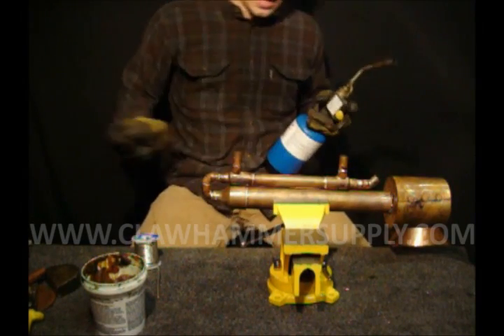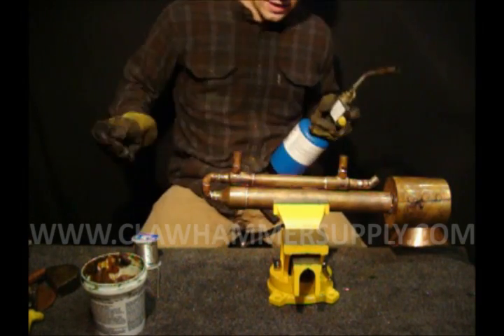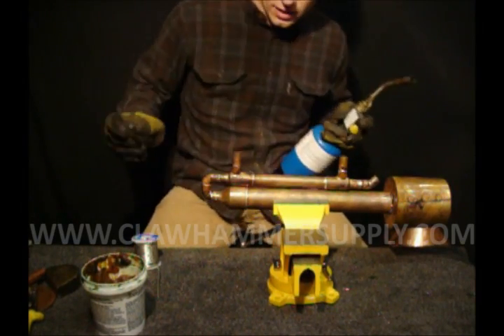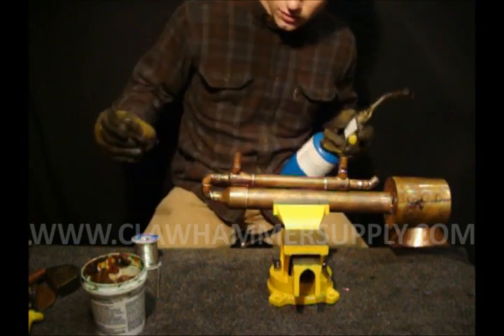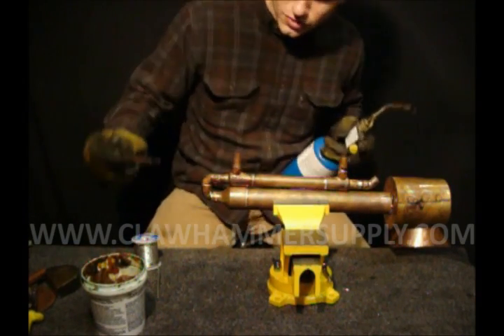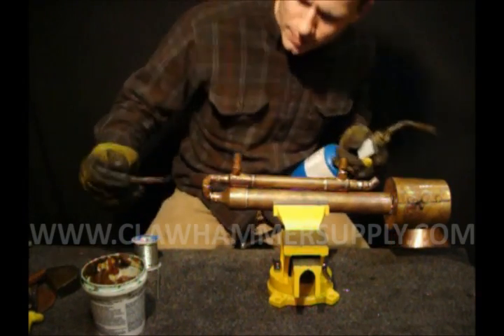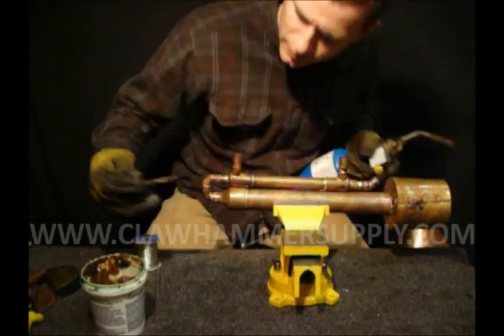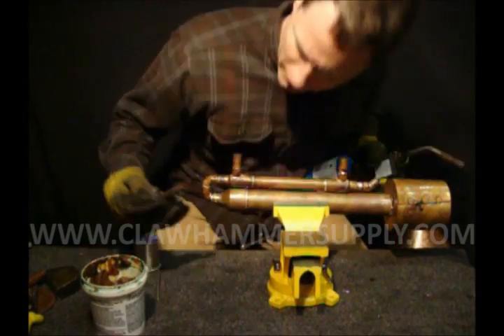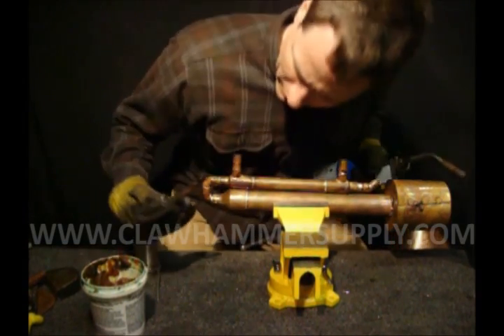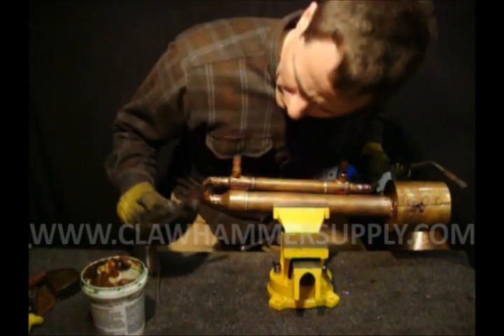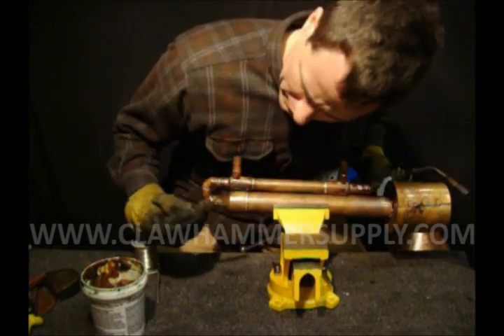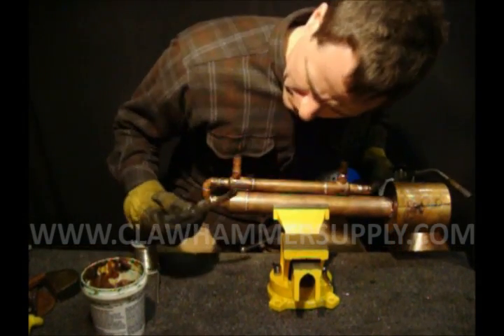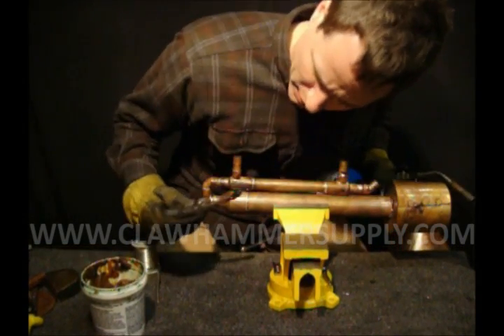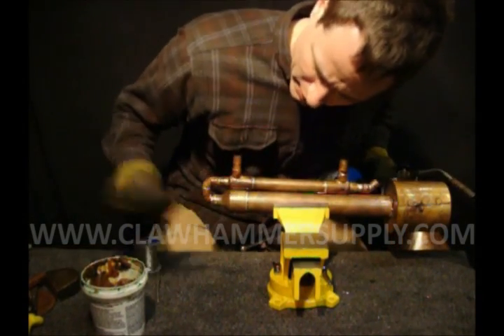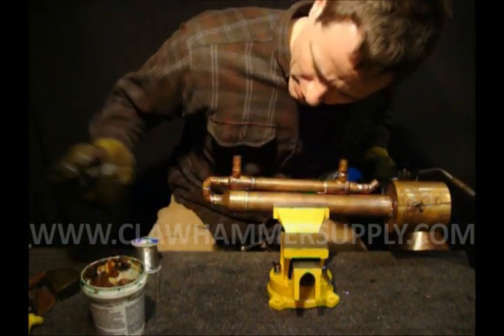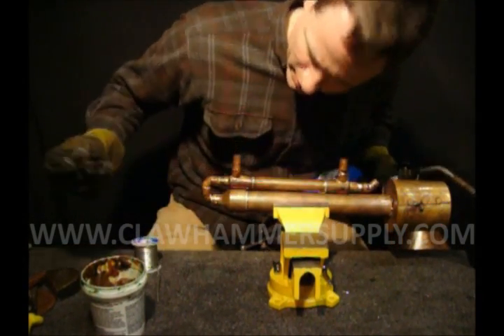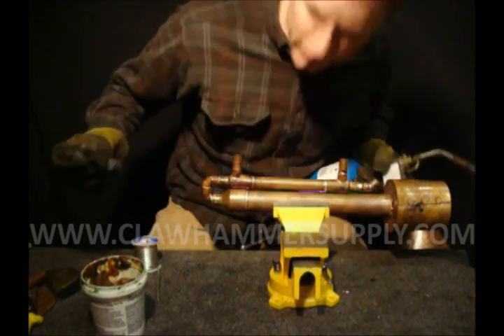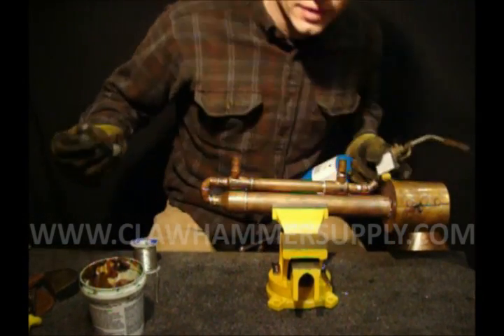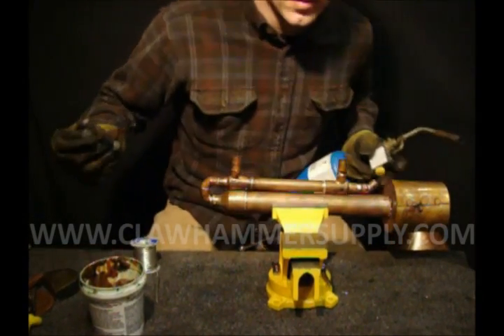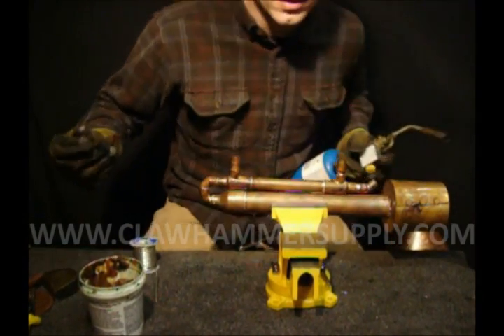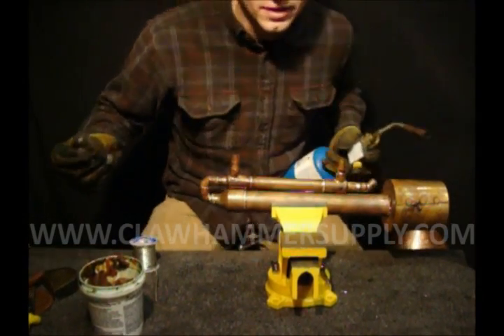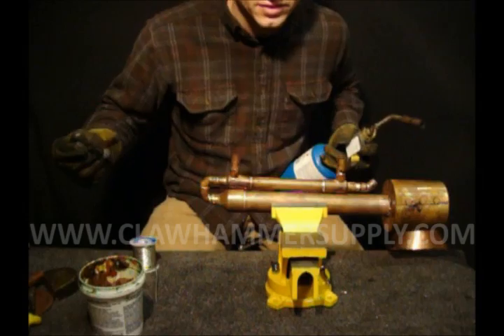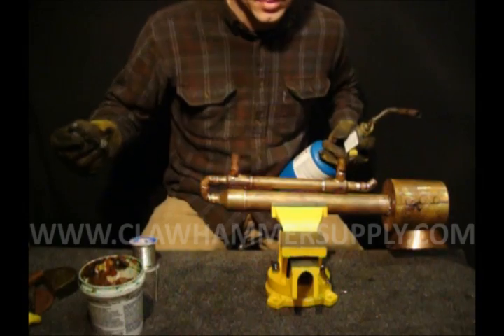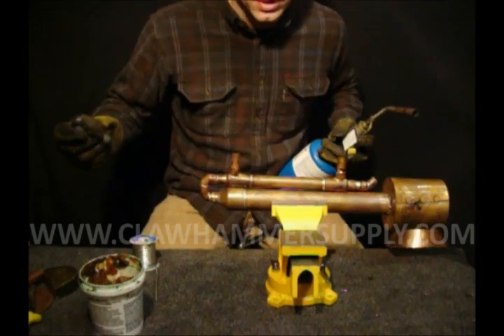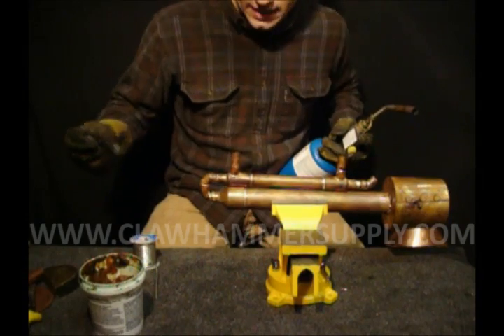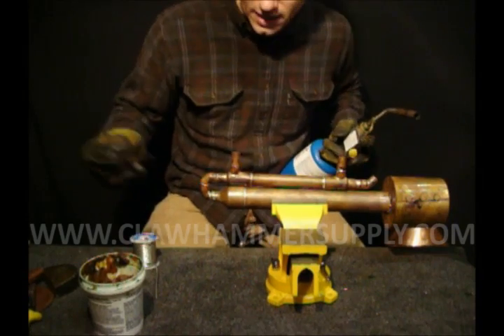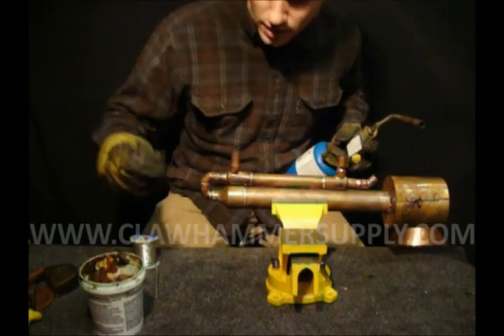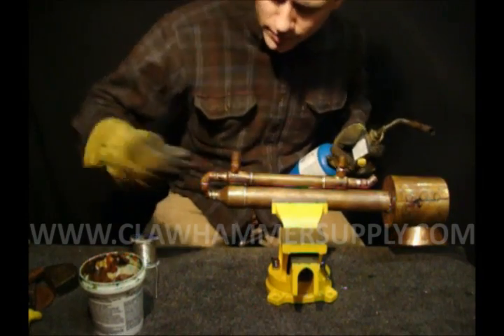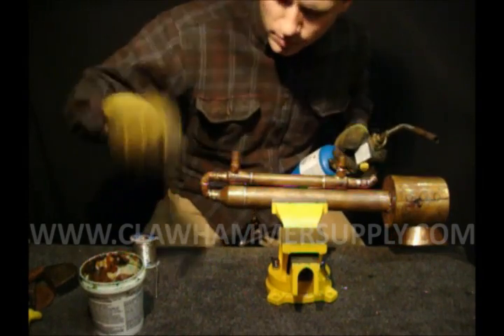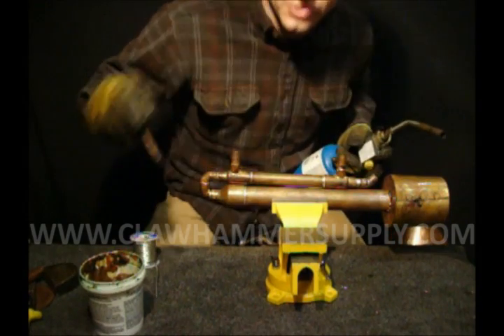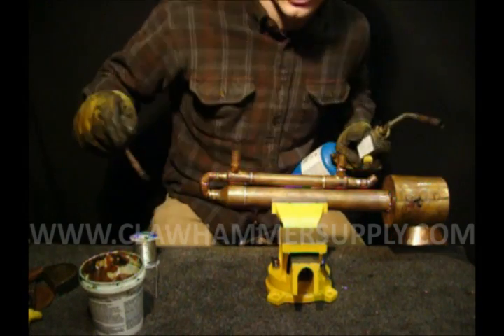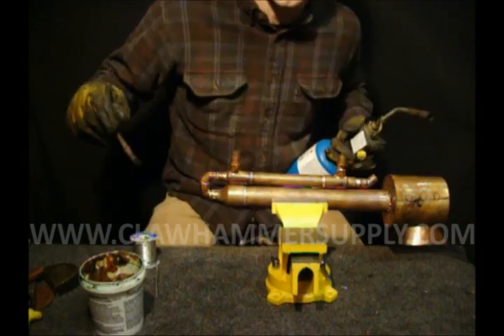I've got a little drop of solder down here and I don't want it there, so I'm just going to heat it up and brush it off.